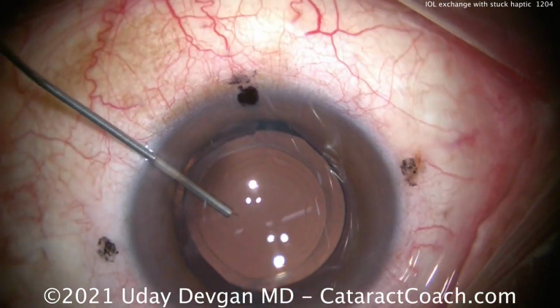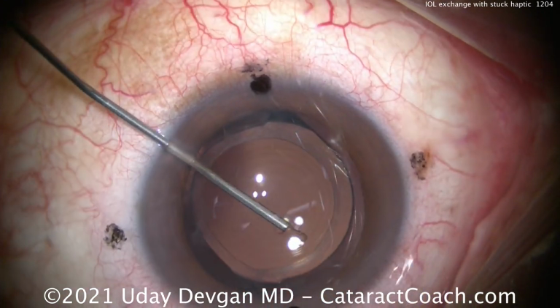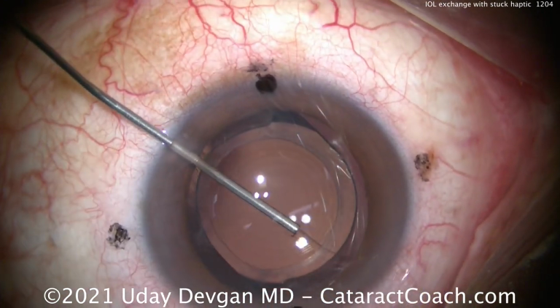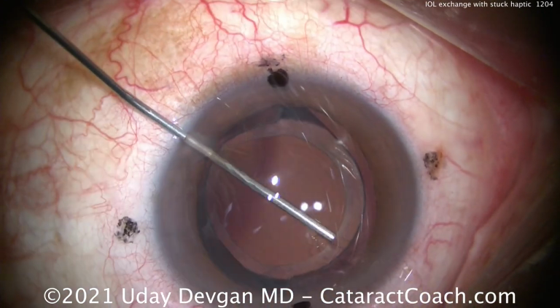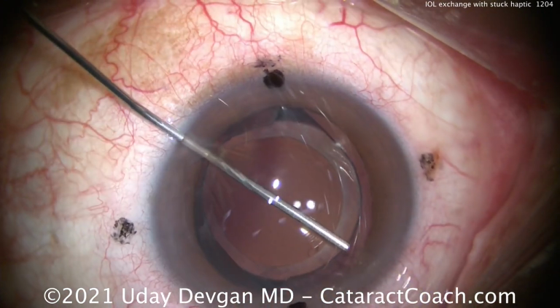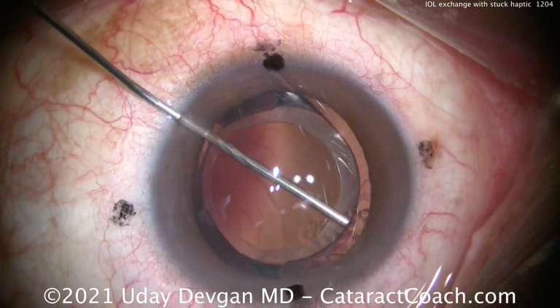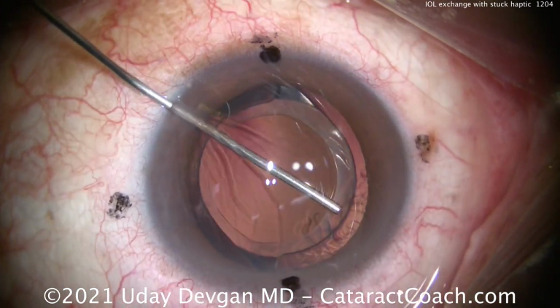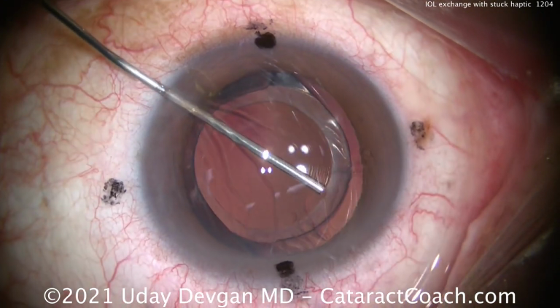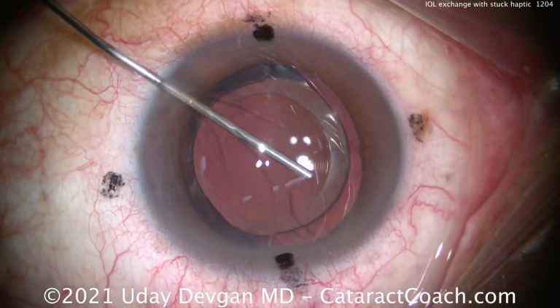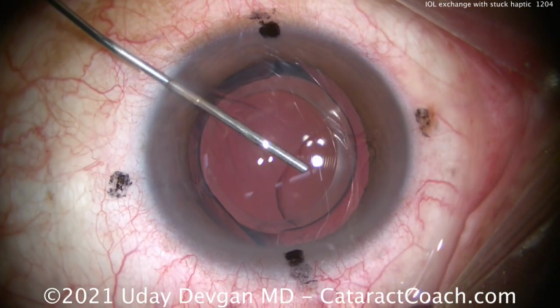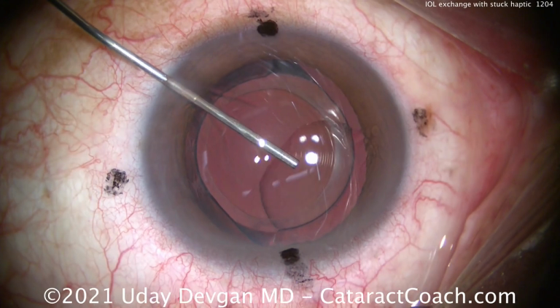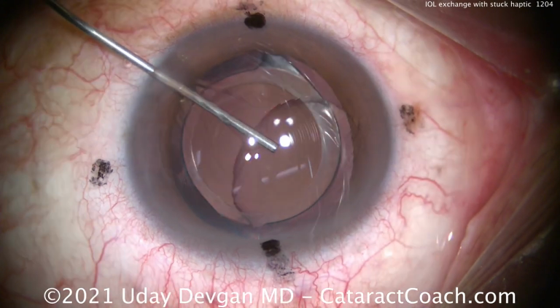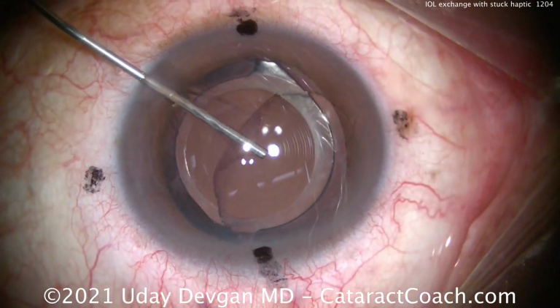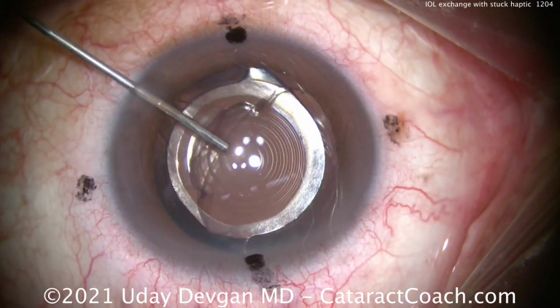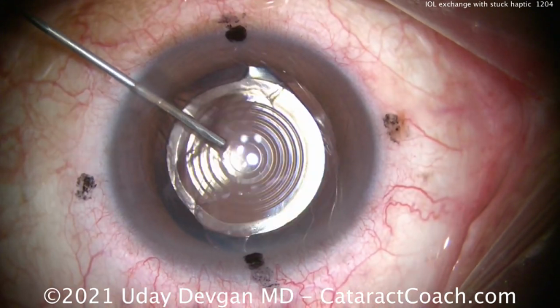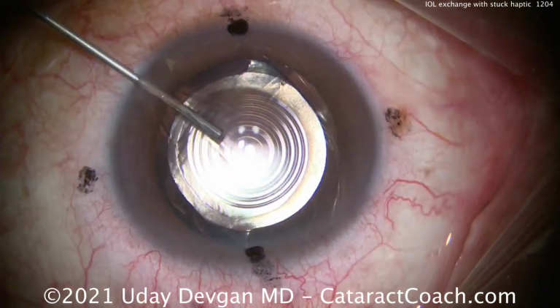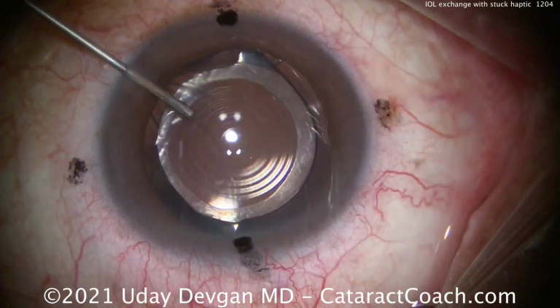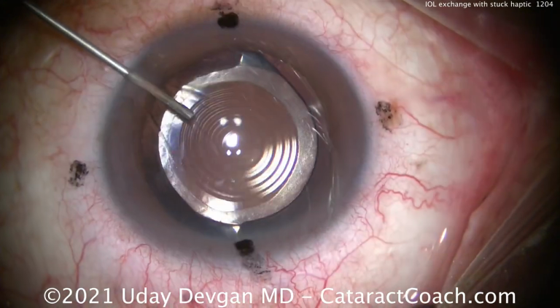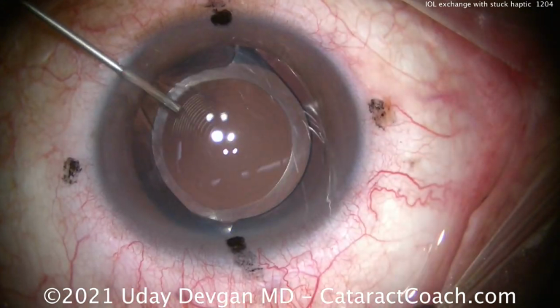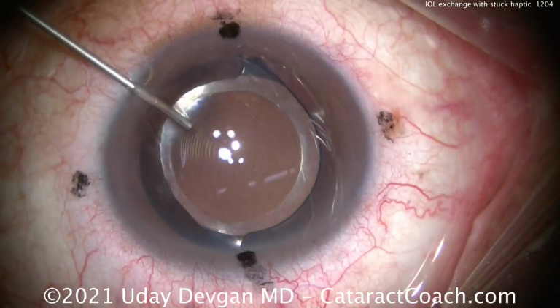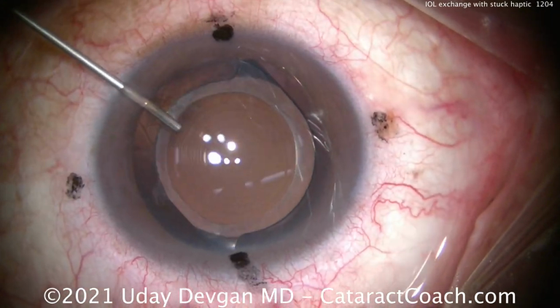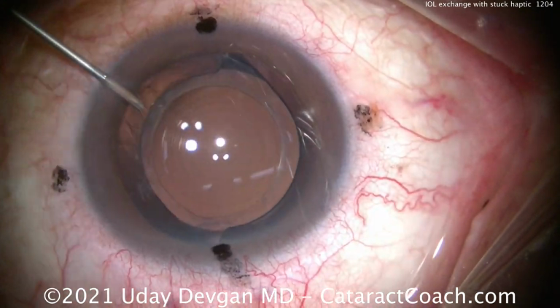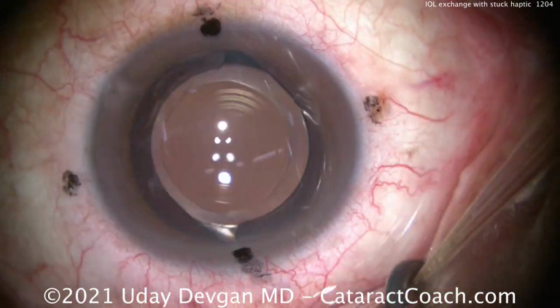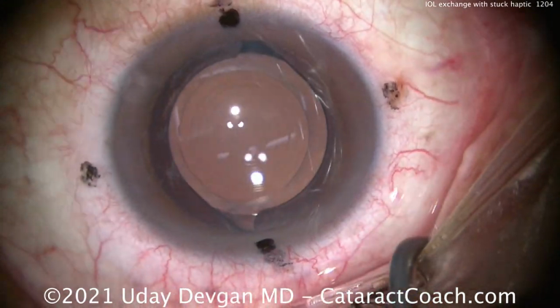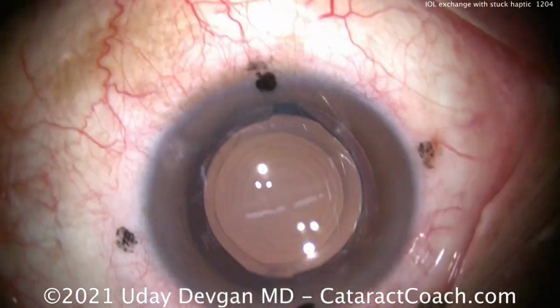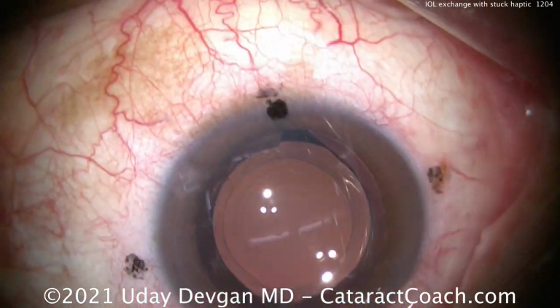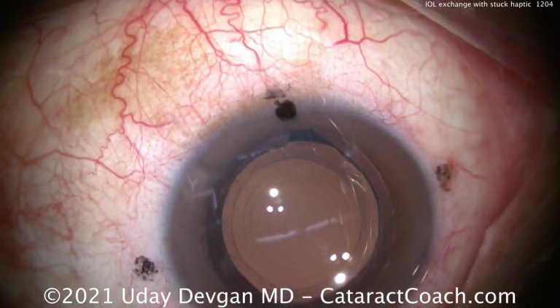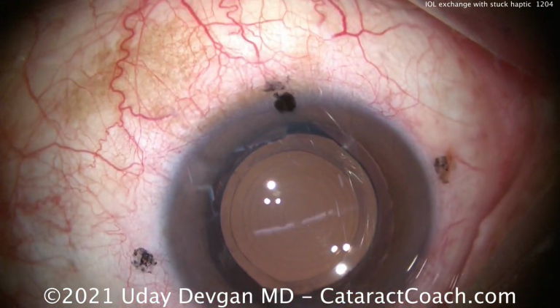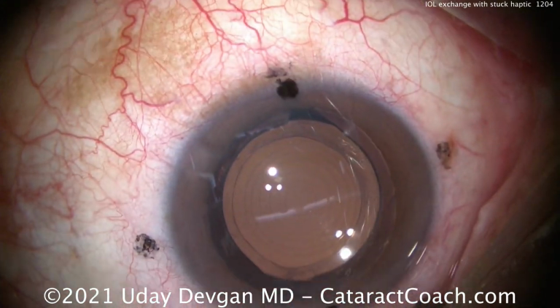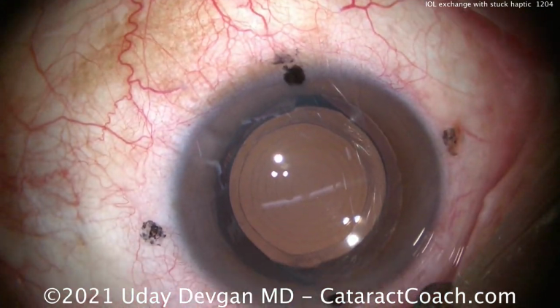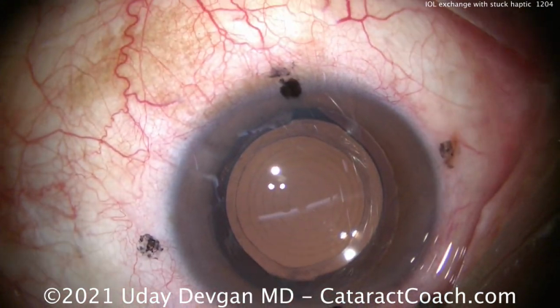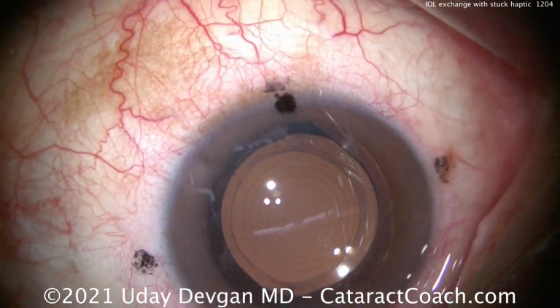We're showing you the whole video today at twice normal speed so we can get through the whole case.